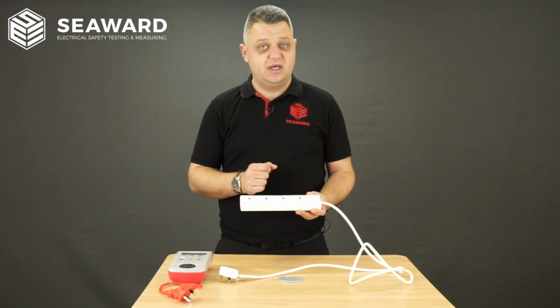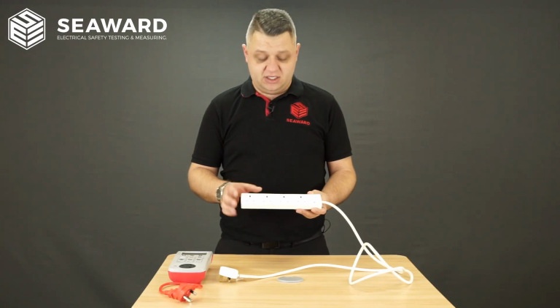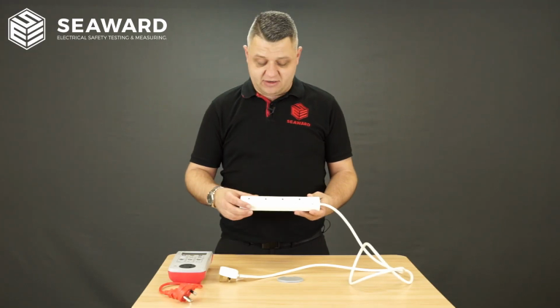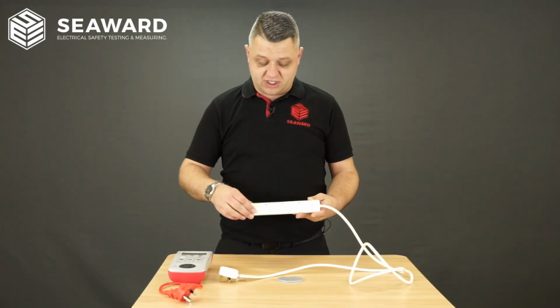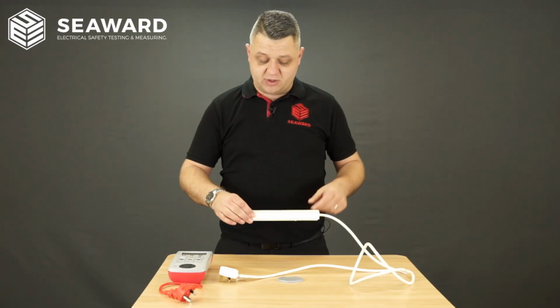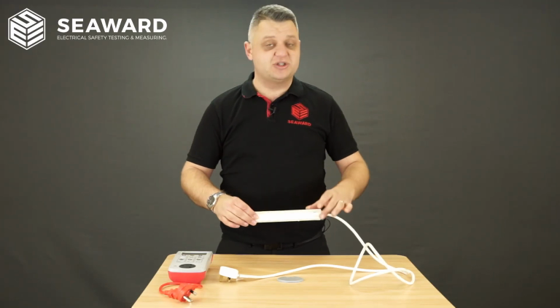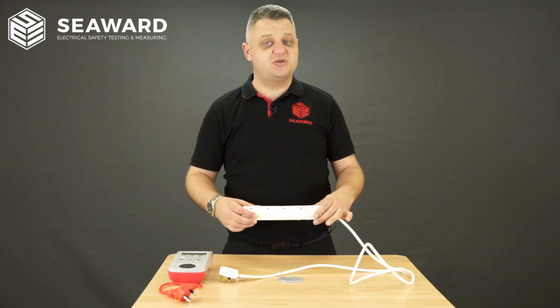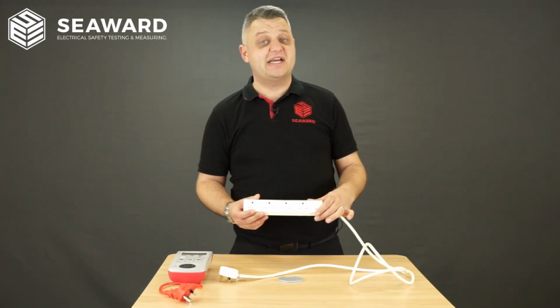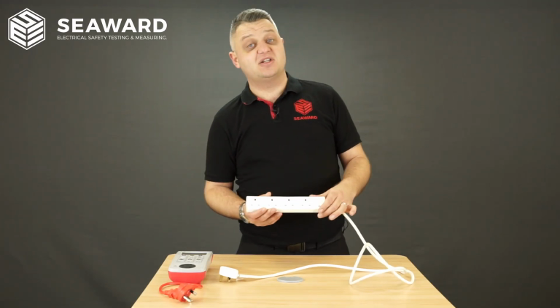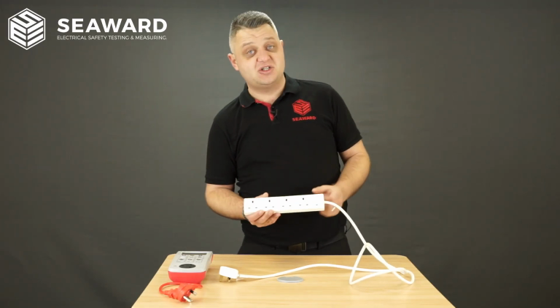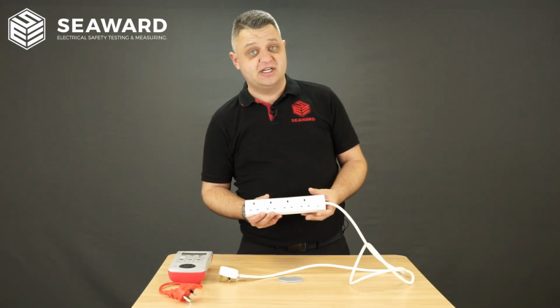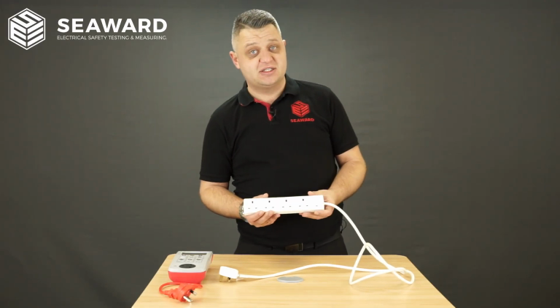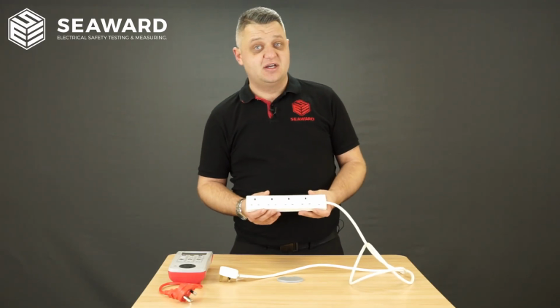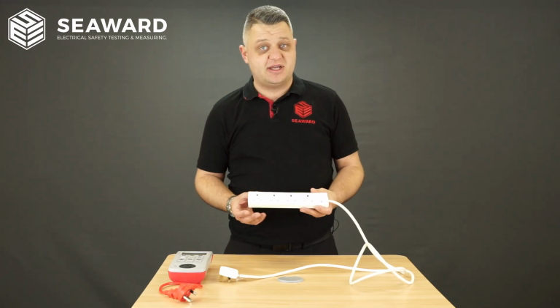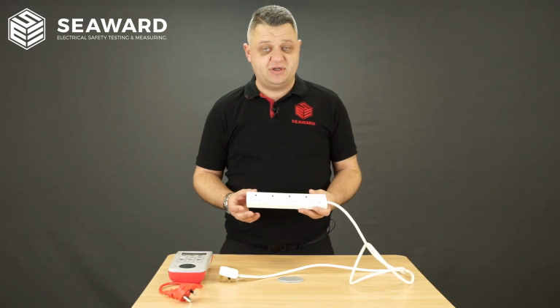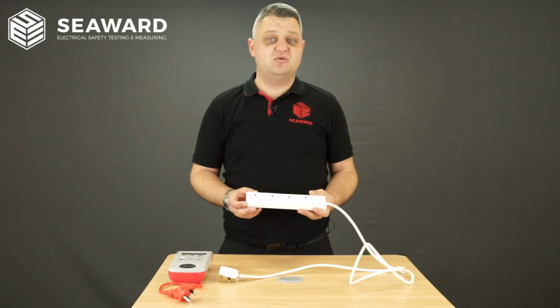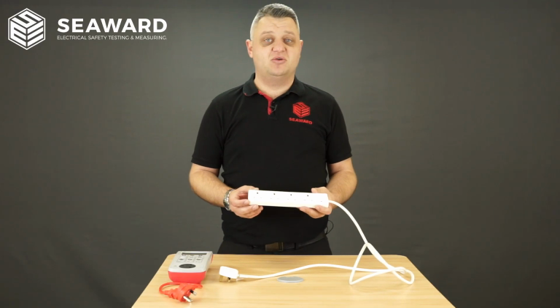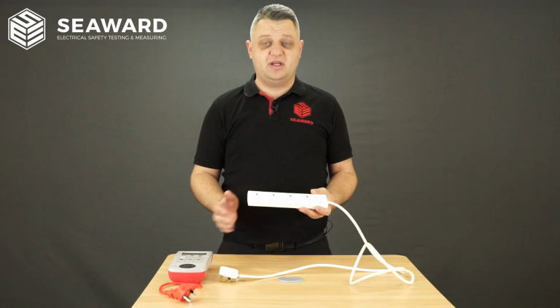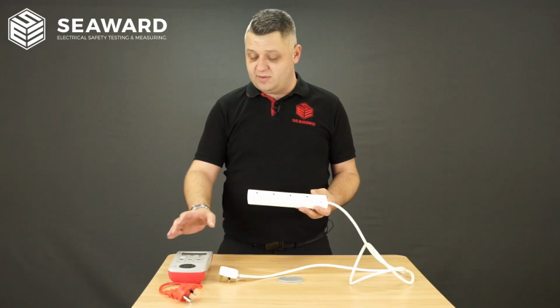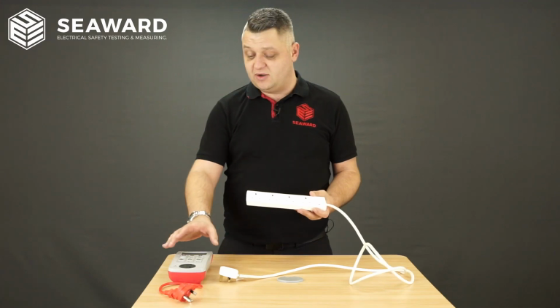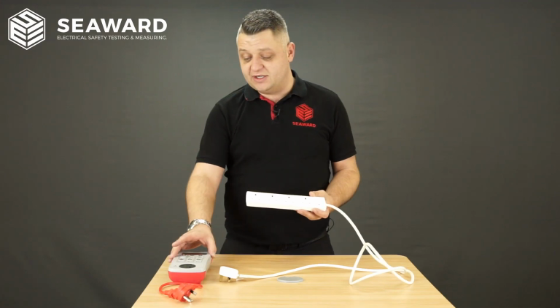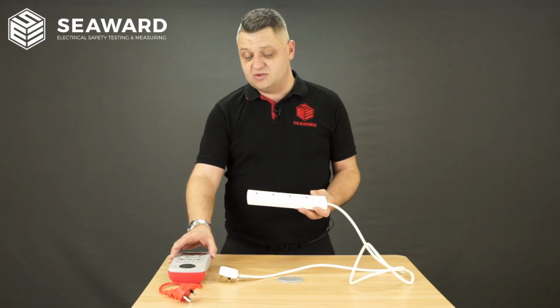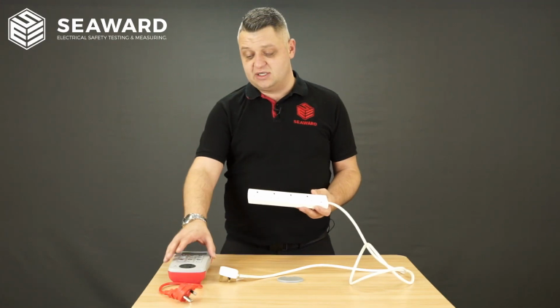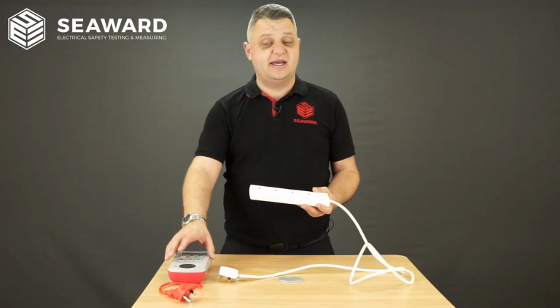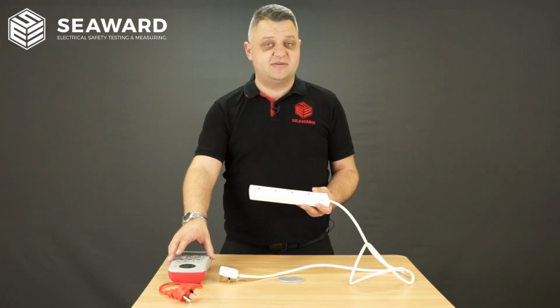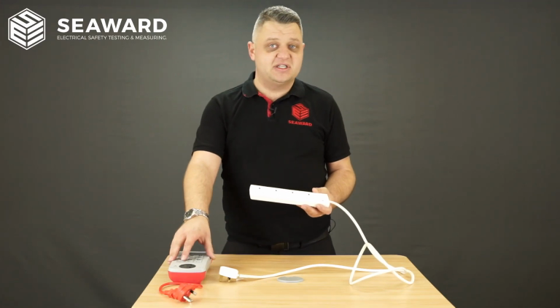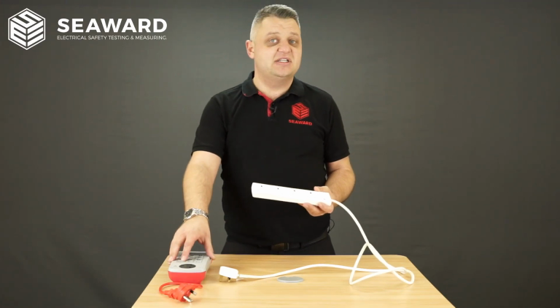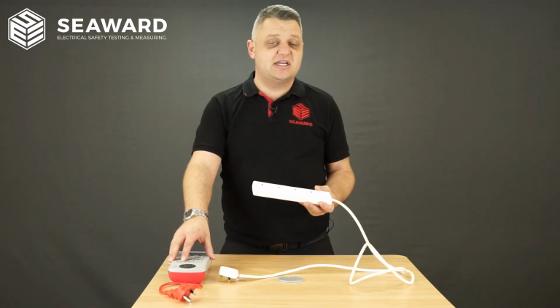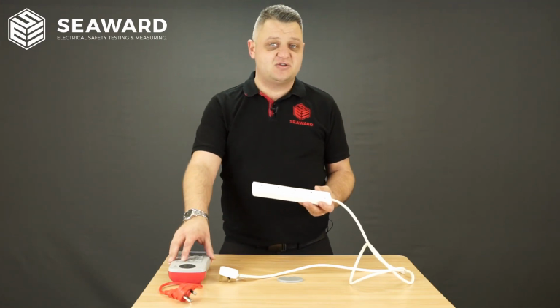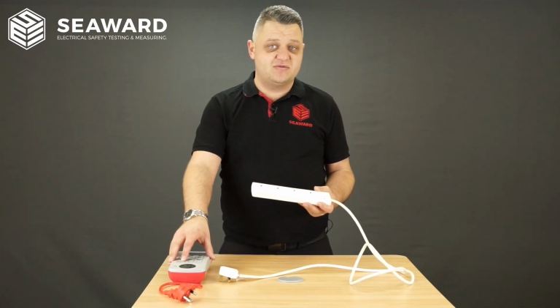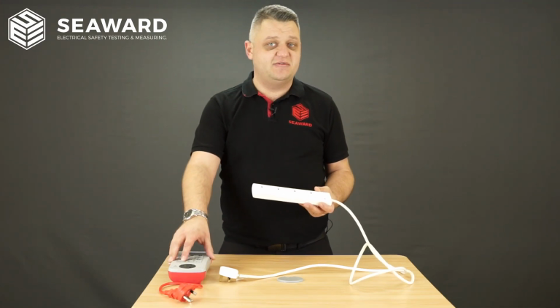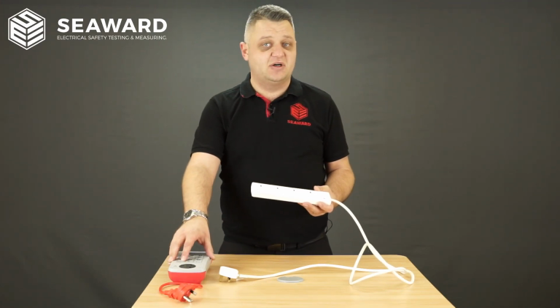You may also come across surge protected extension leads, so therefore you need to ensure that the equipment that you are using has the facility to test at 250 volts.